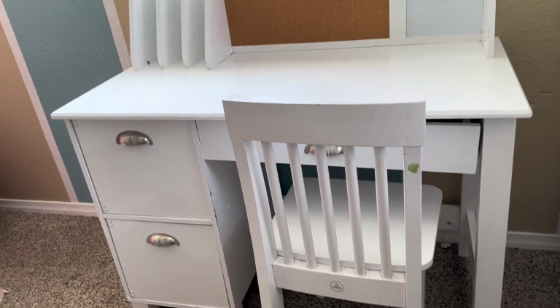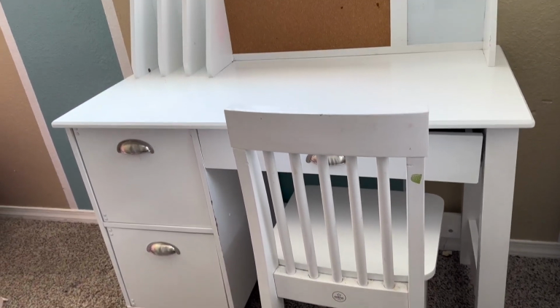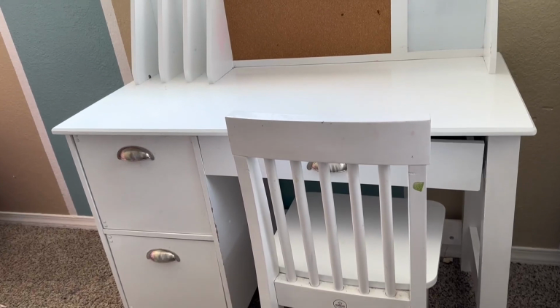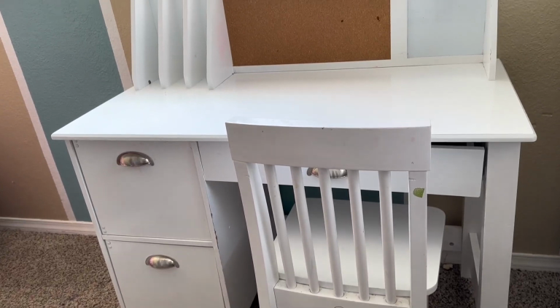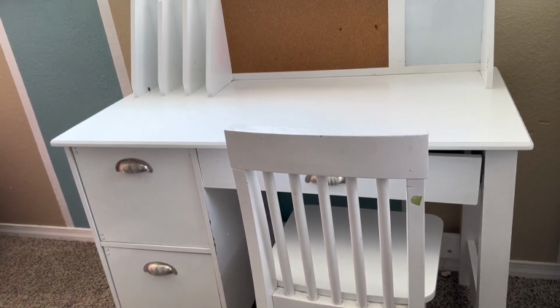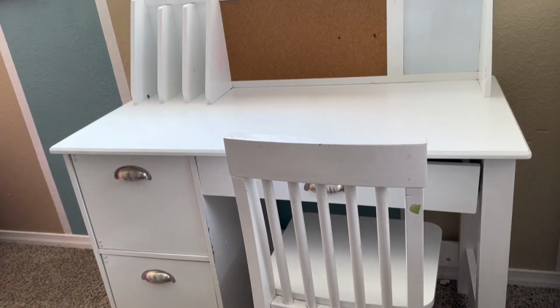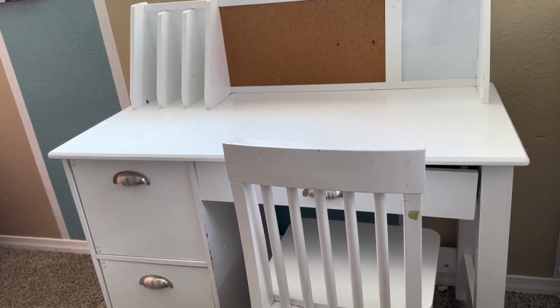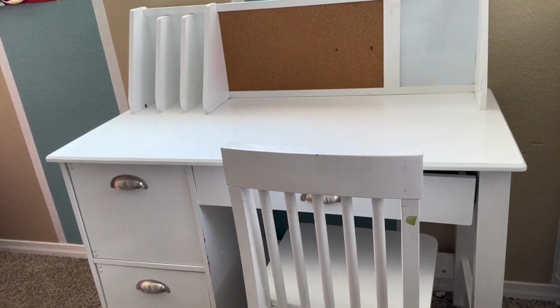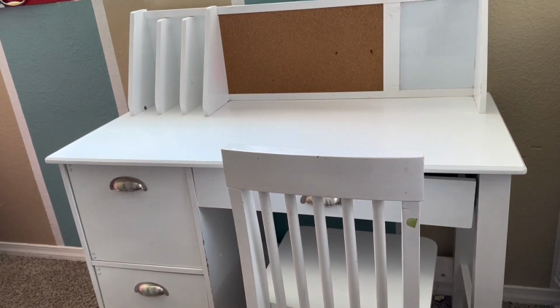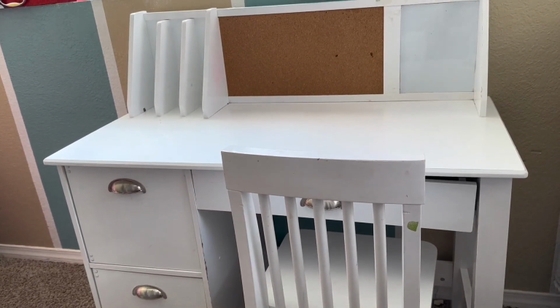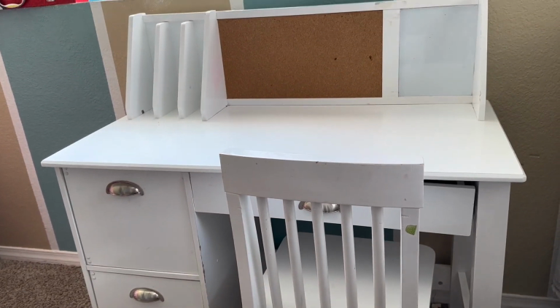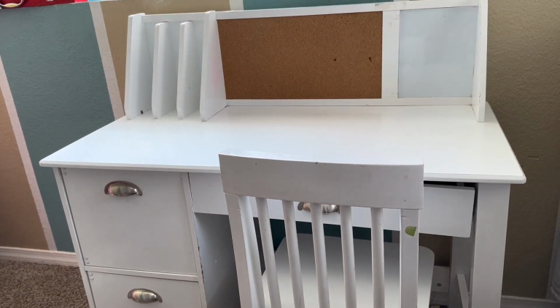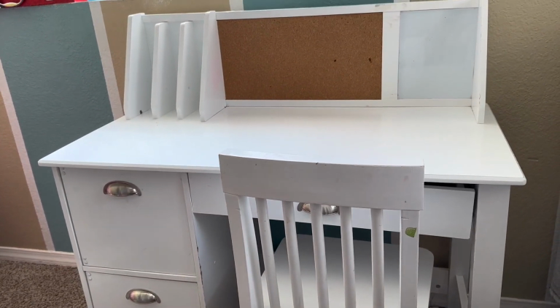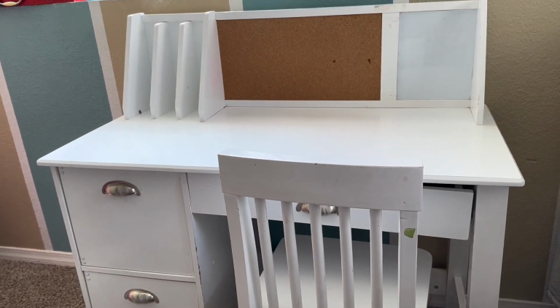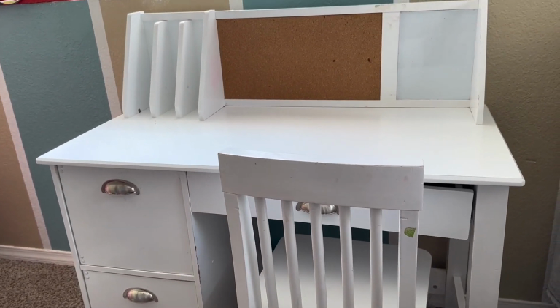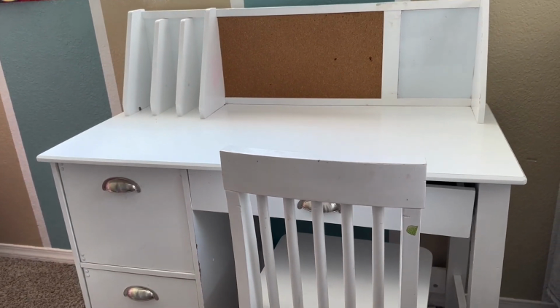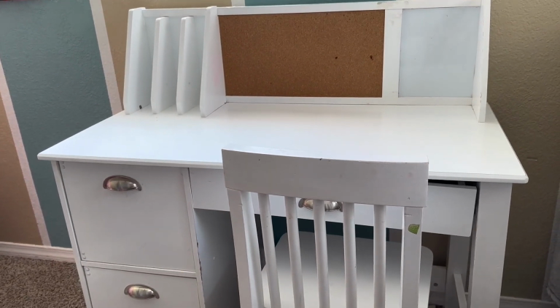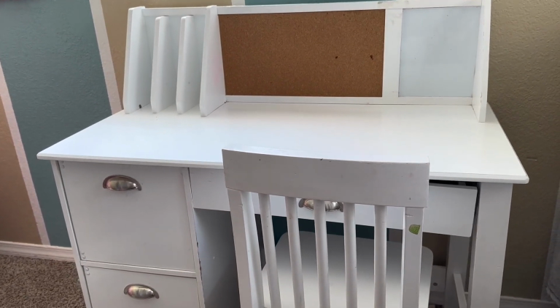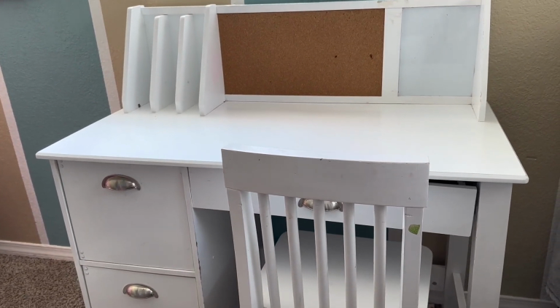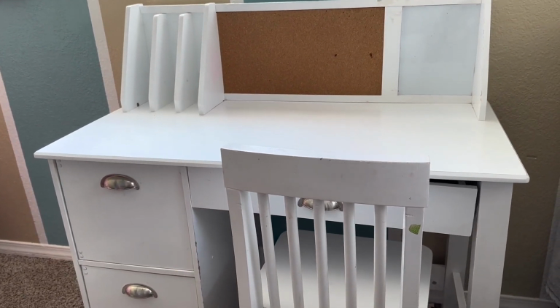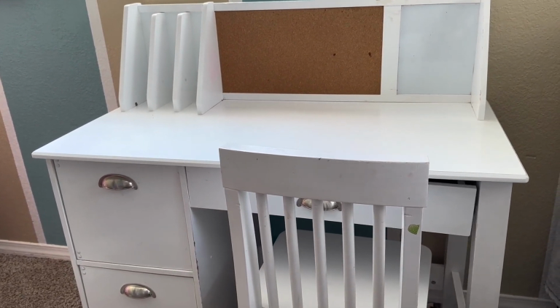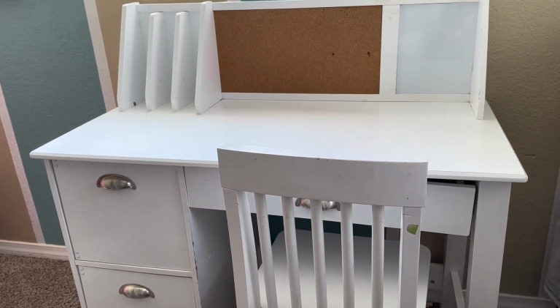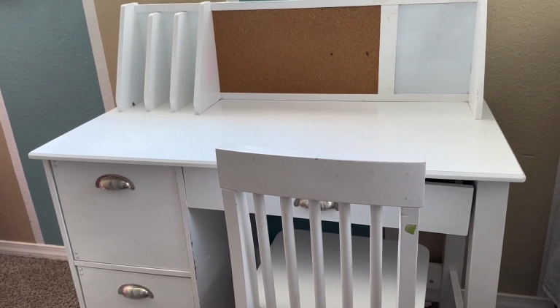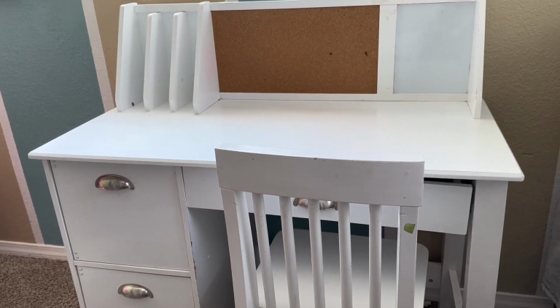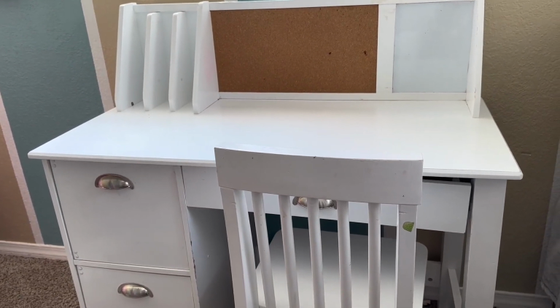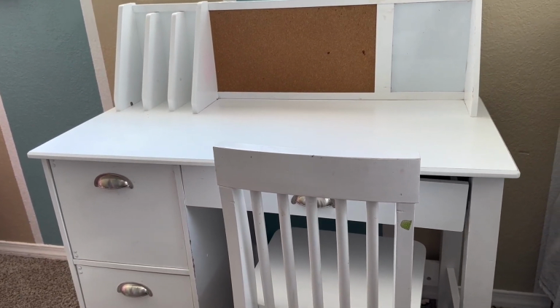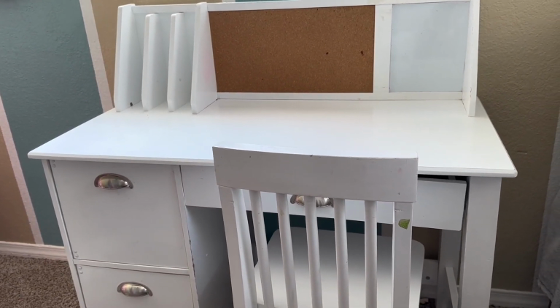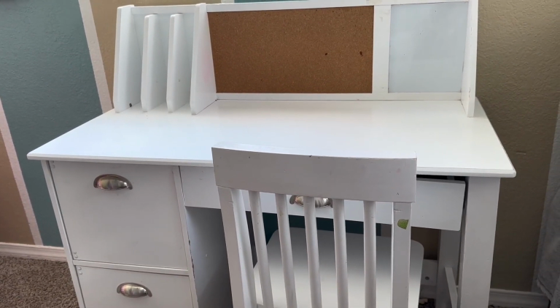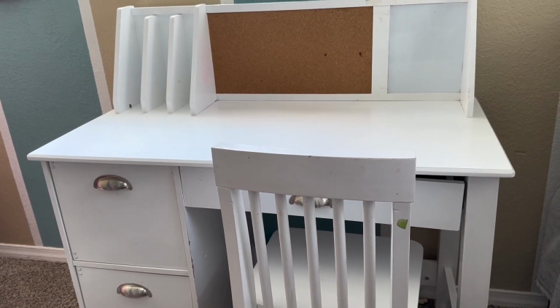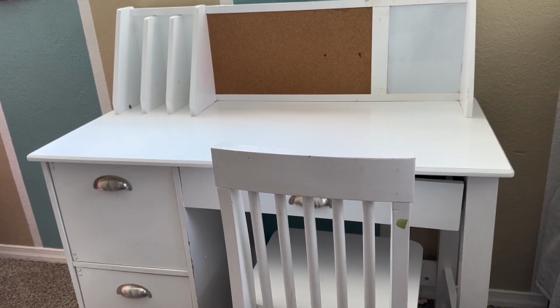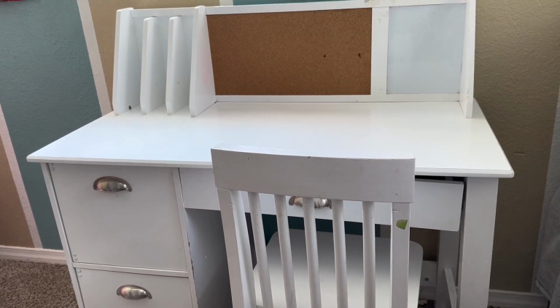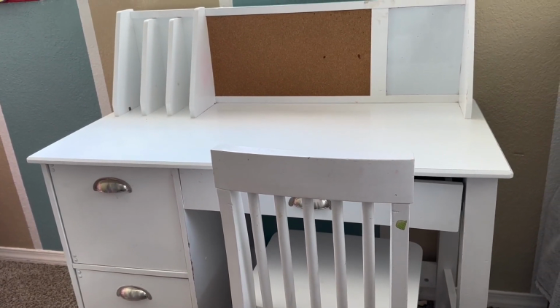I have loved this desk. My daughters have two and I highly recommend it.